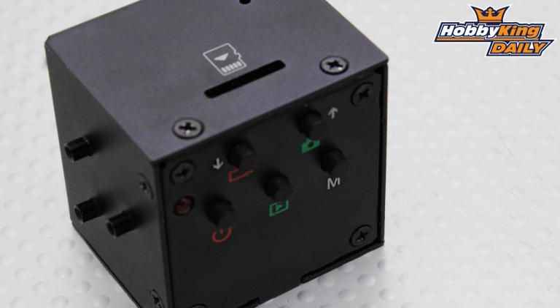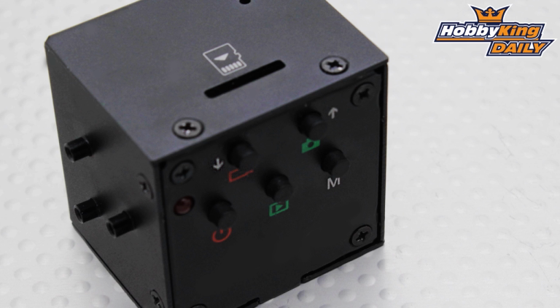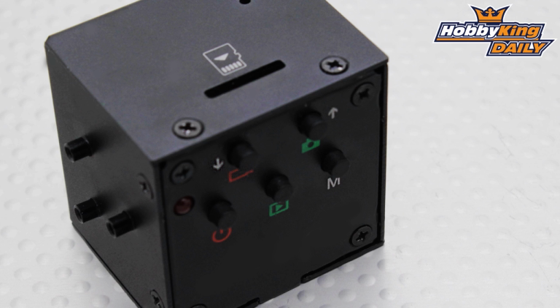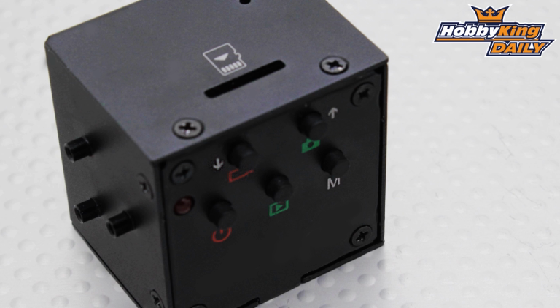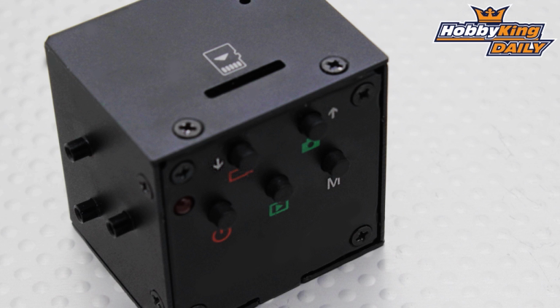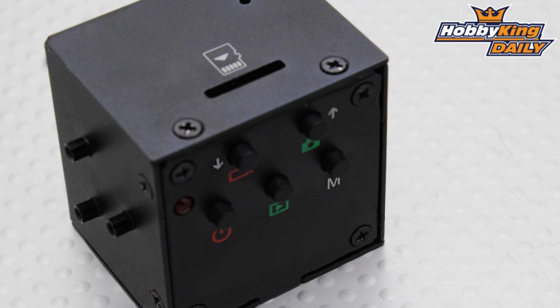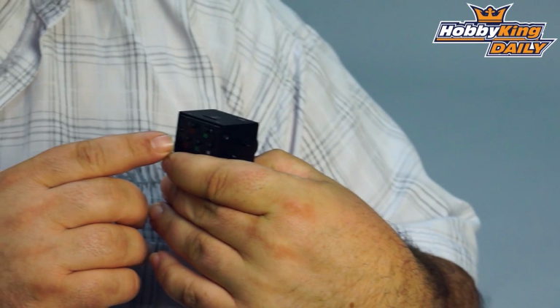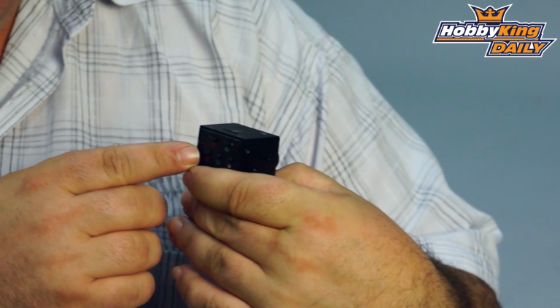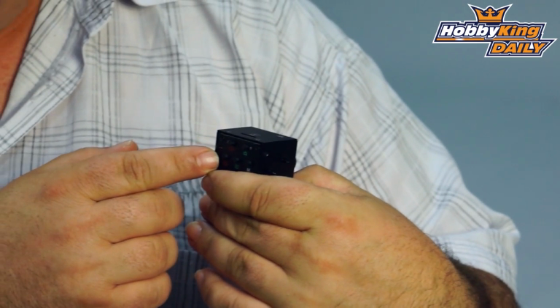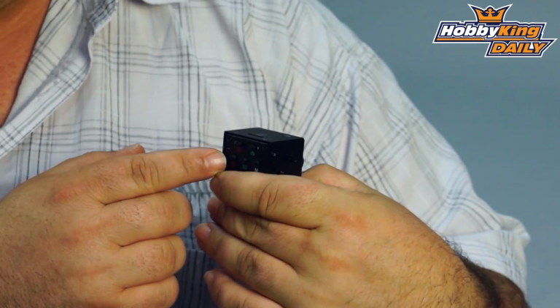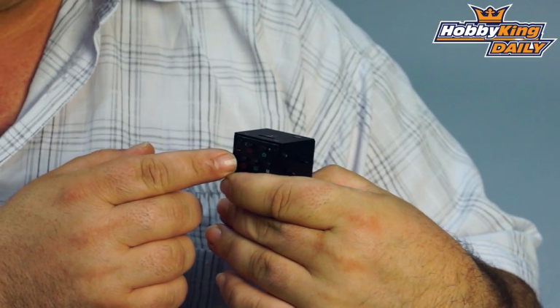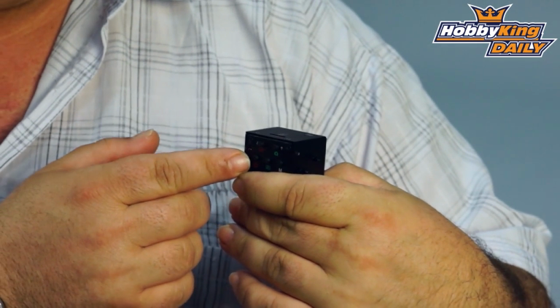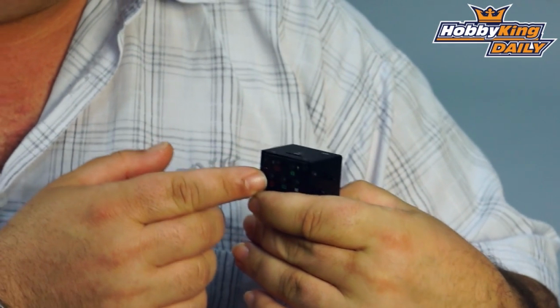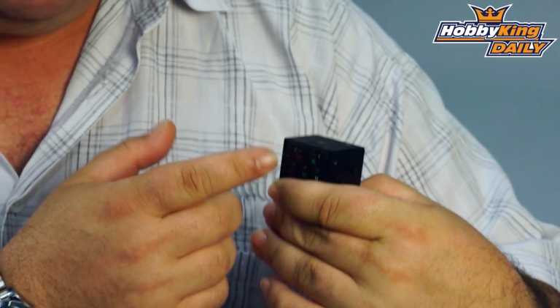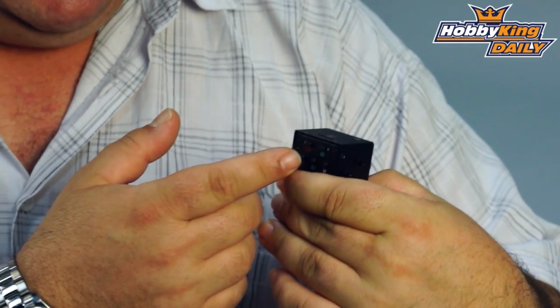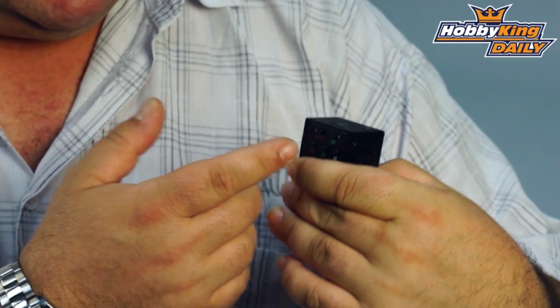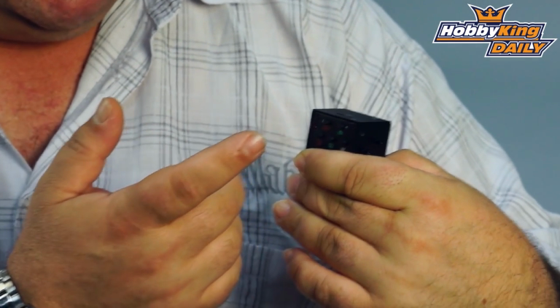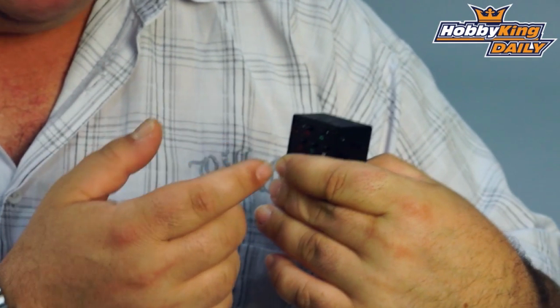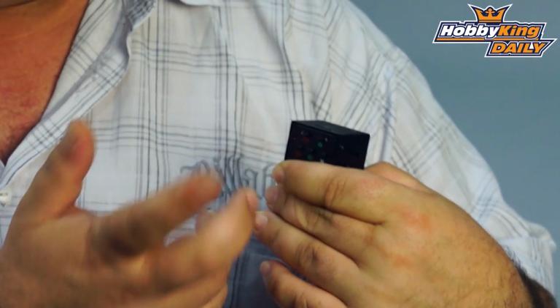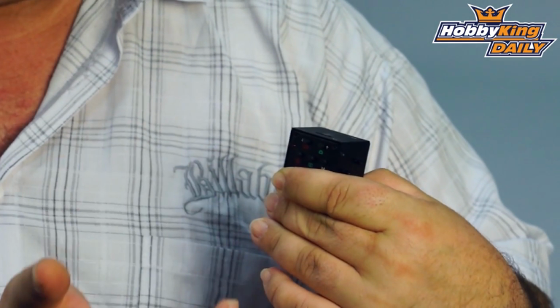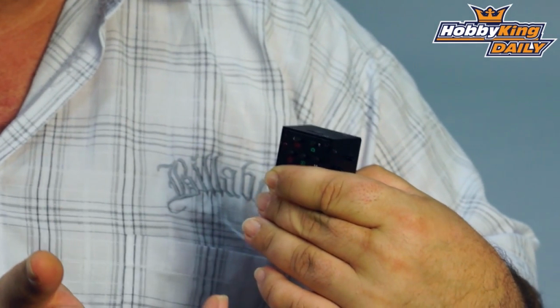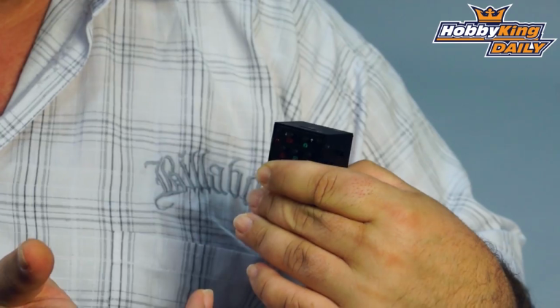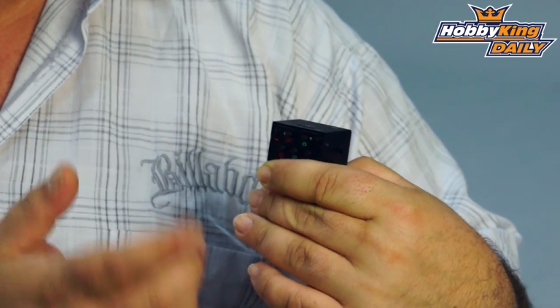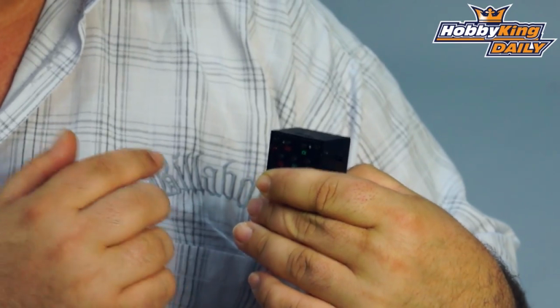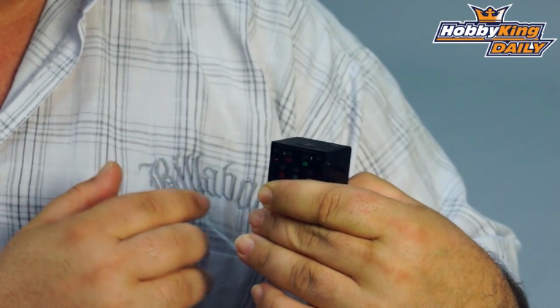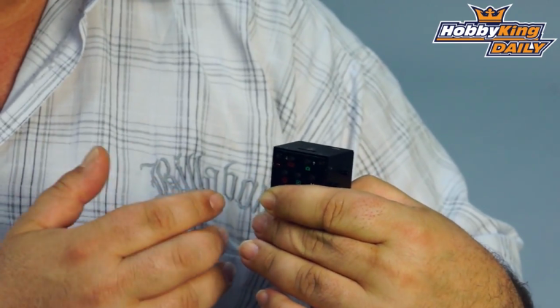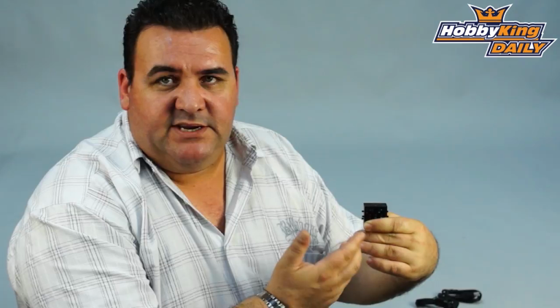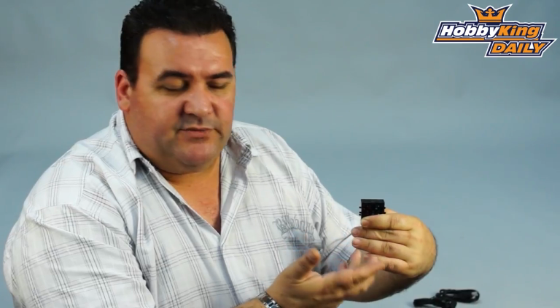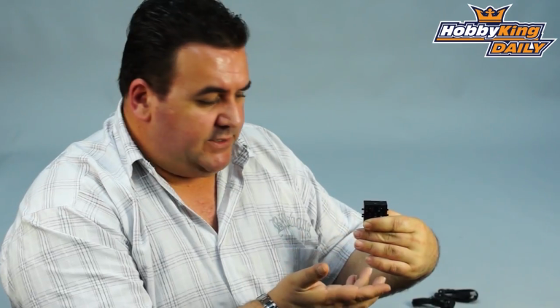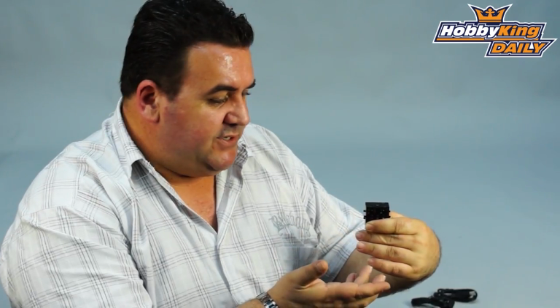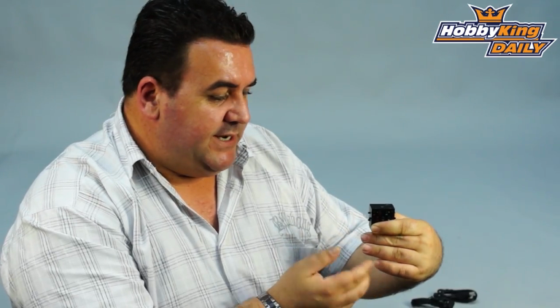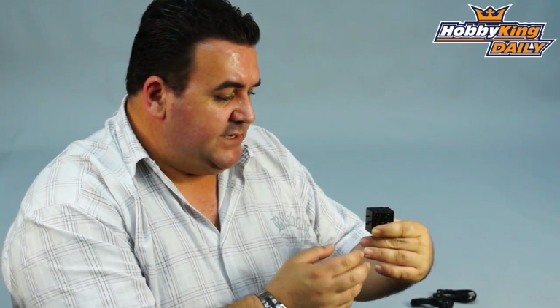It does have manual buttons on it as well, which allow you to turn the camera on and off, take stills, change the mode, and also change the resolution settings.